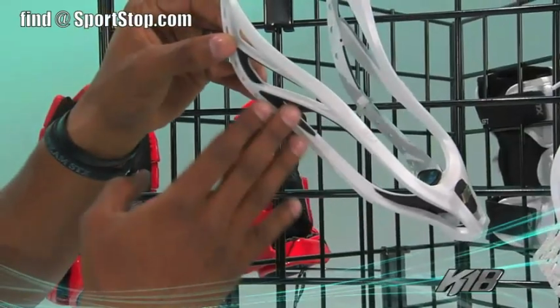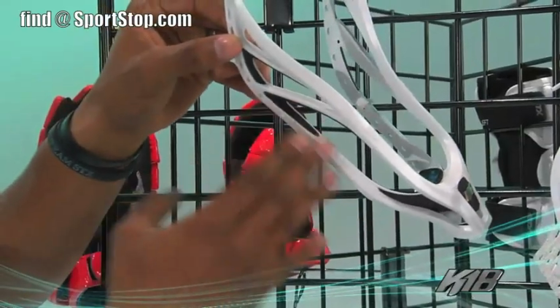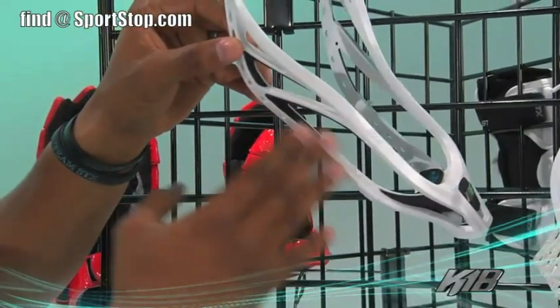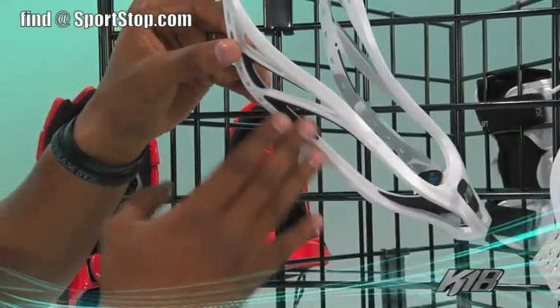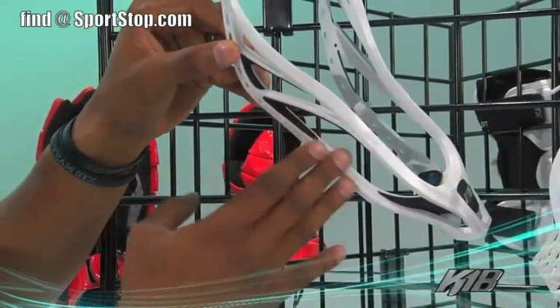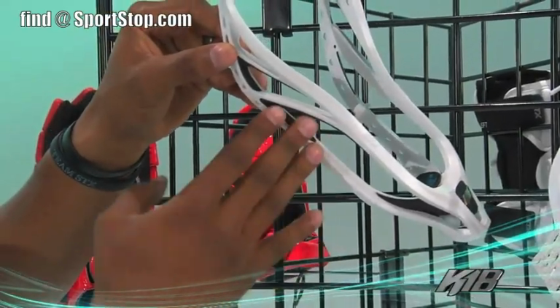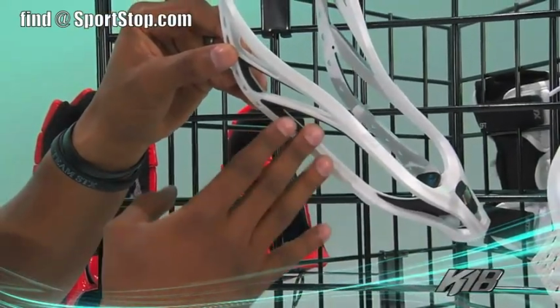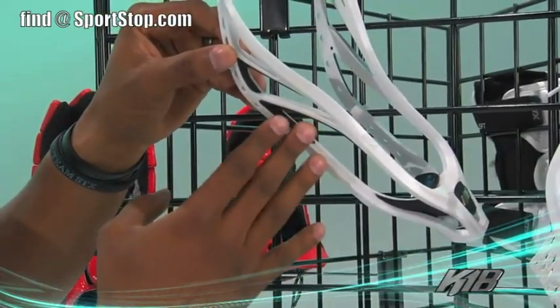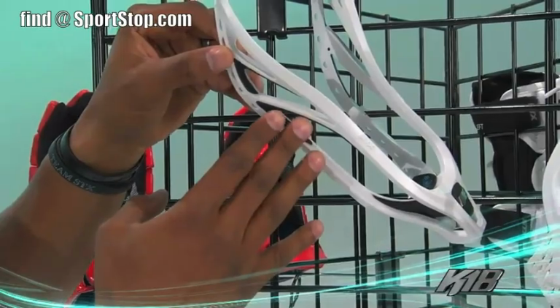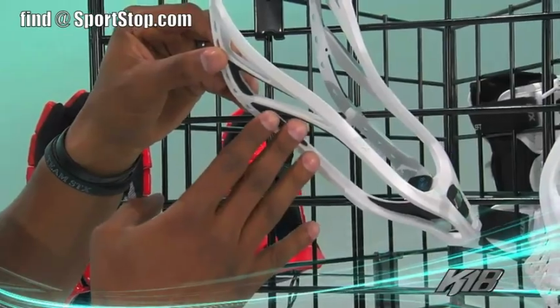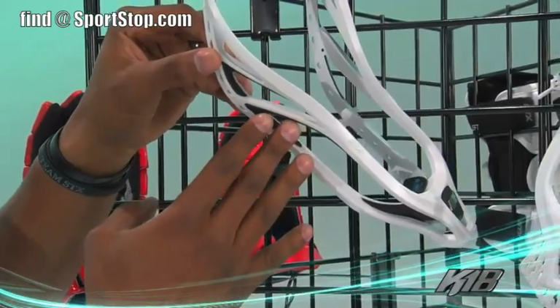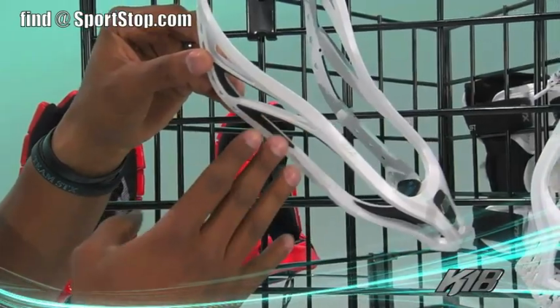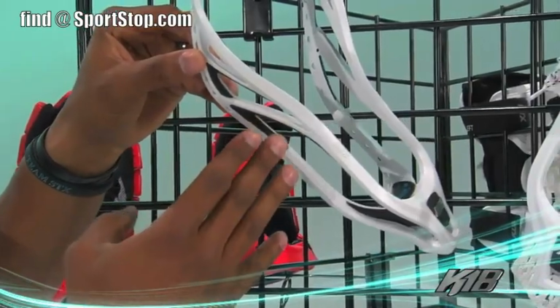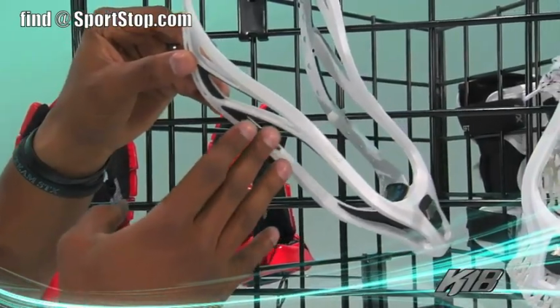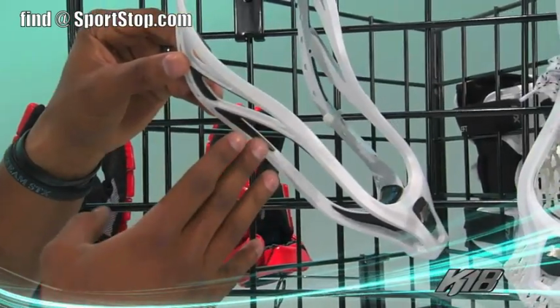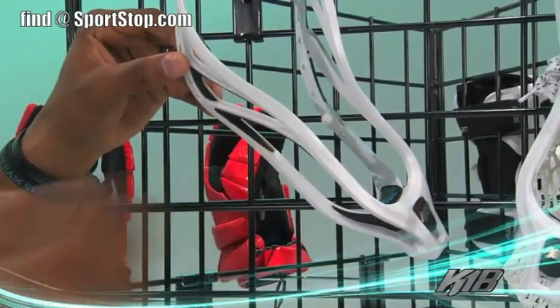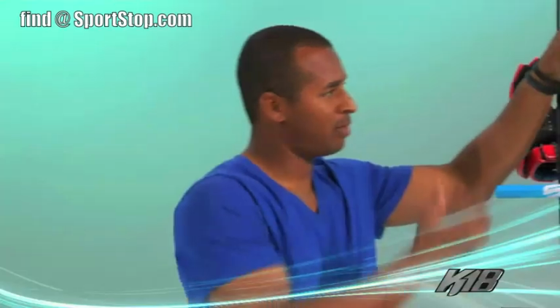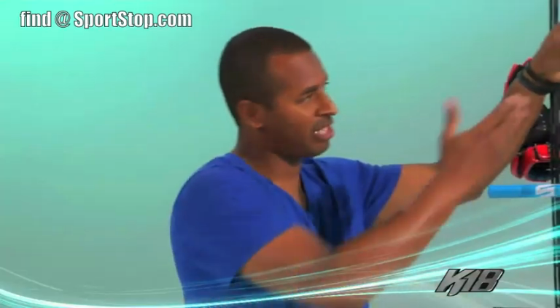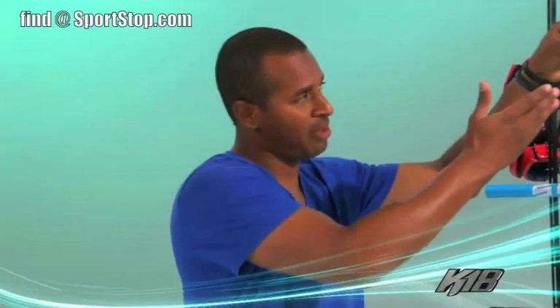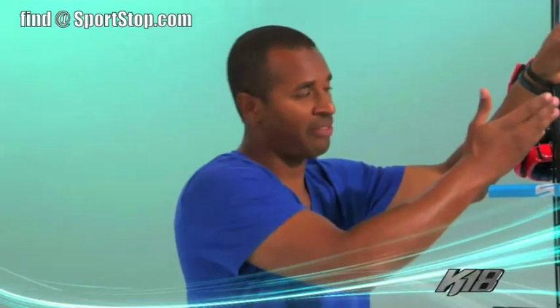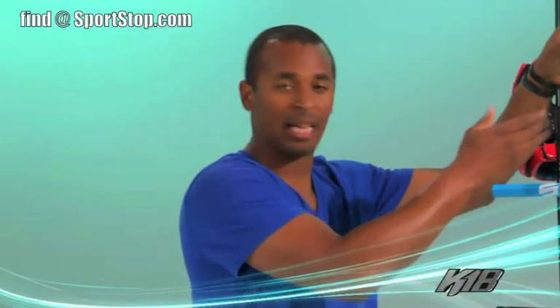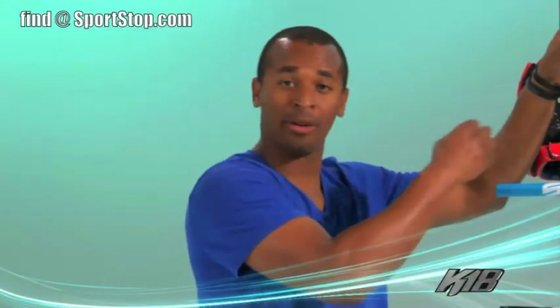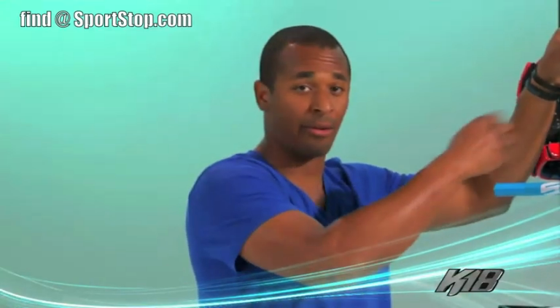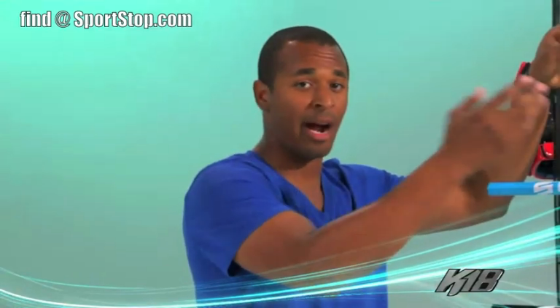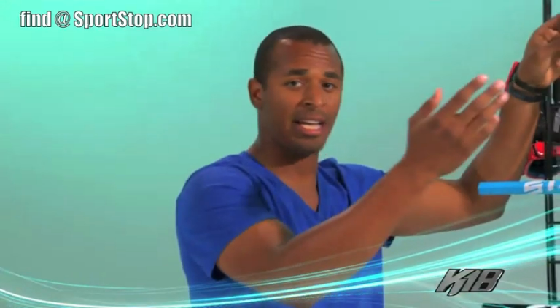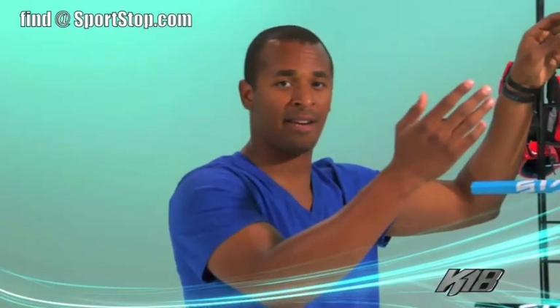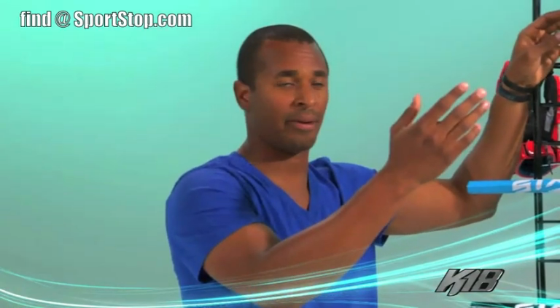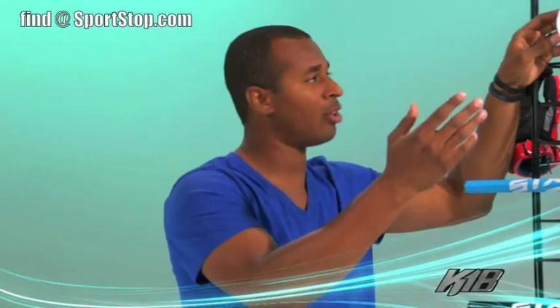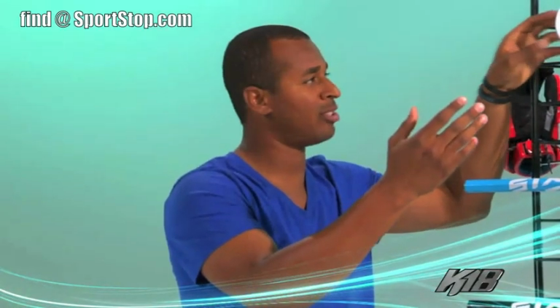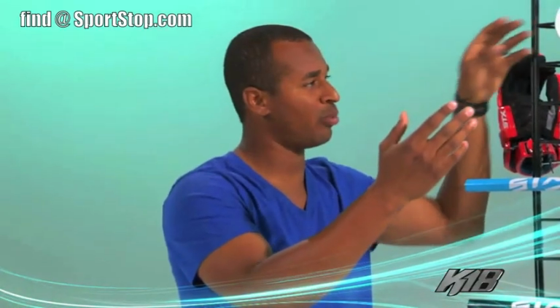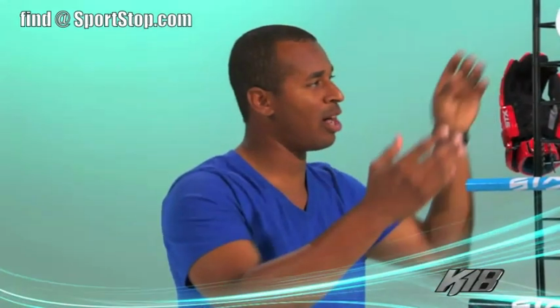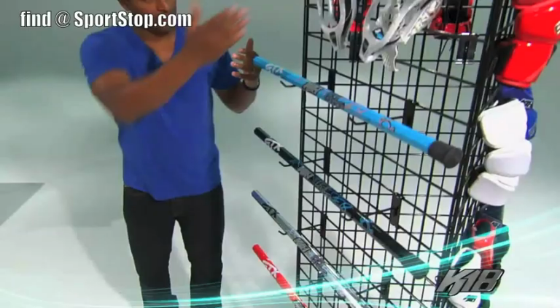Take a look at the side here — we have the additional color of black, which is going to be available in a variety of different colors as well.